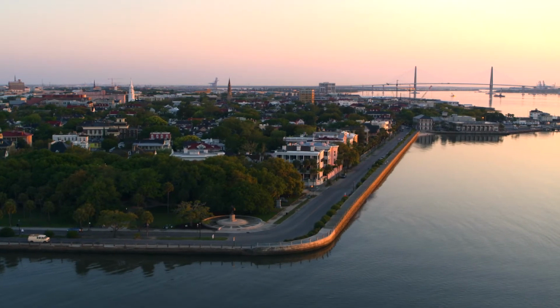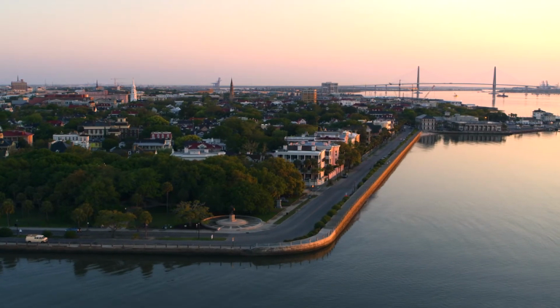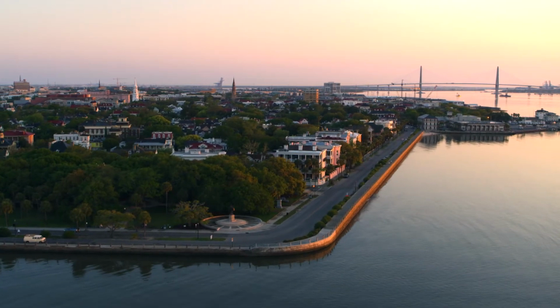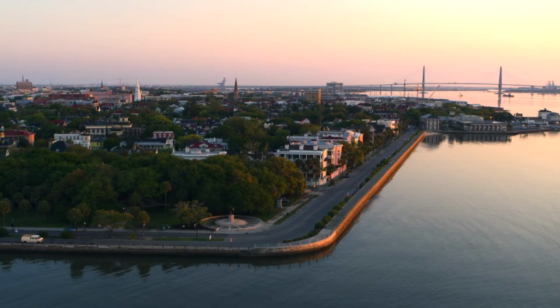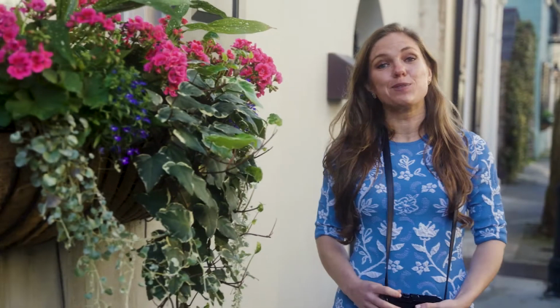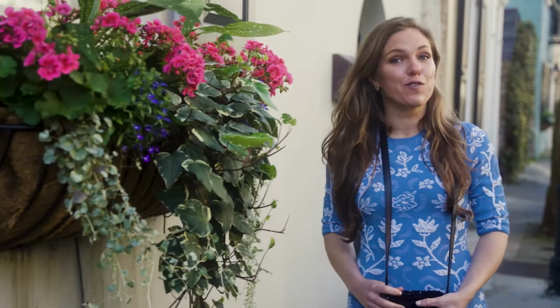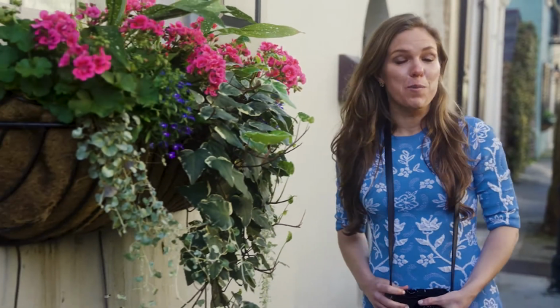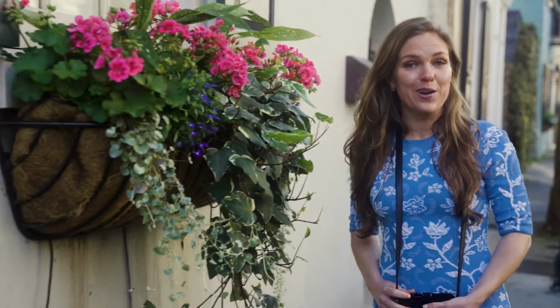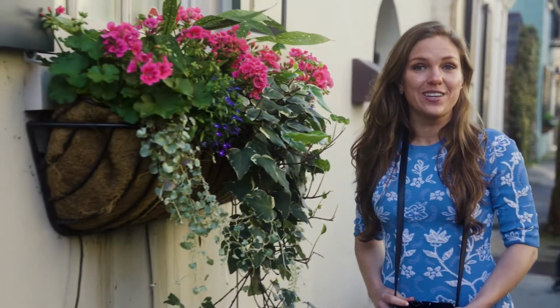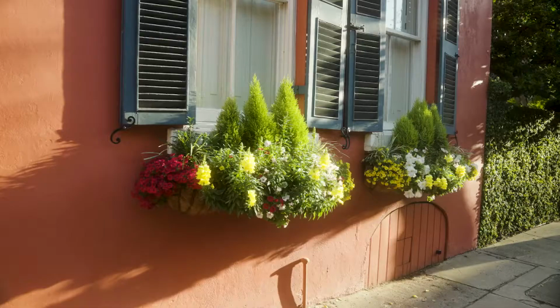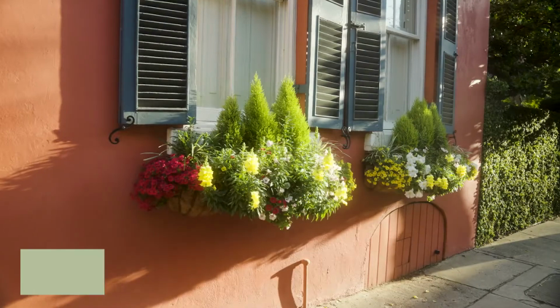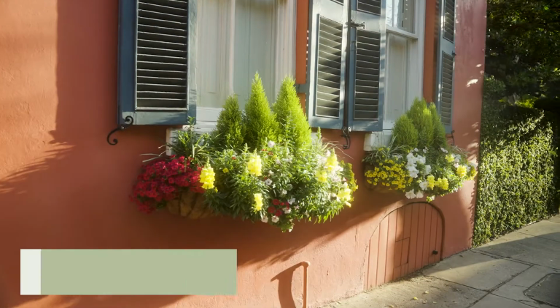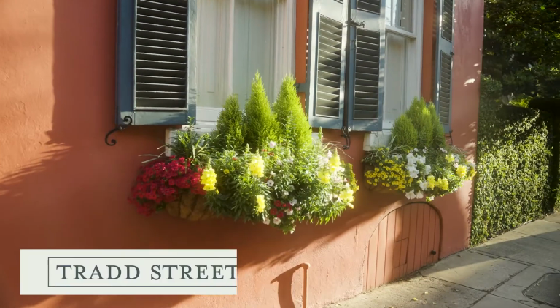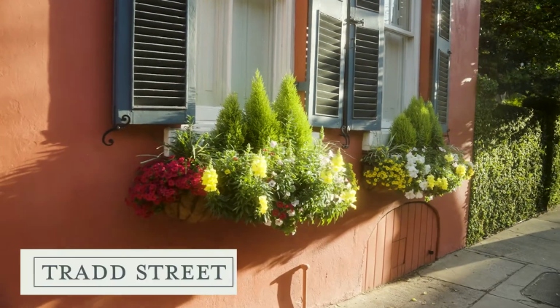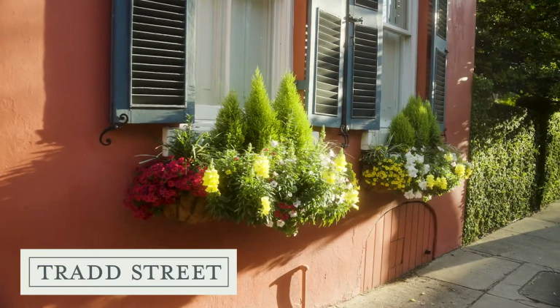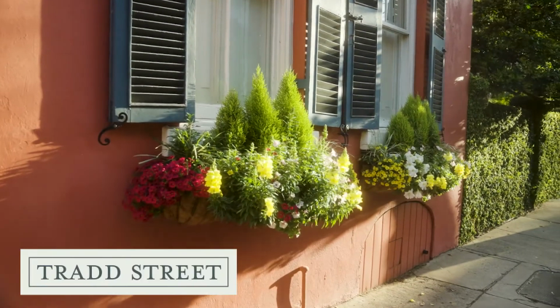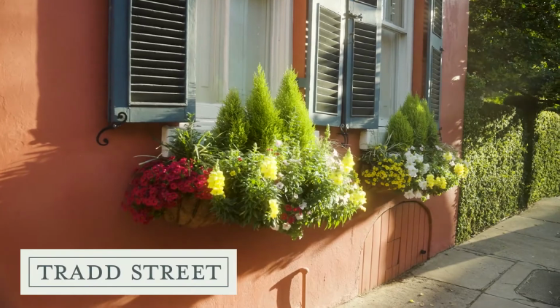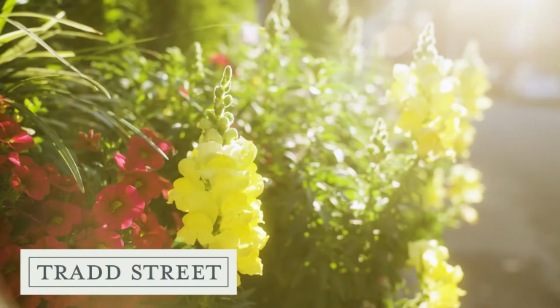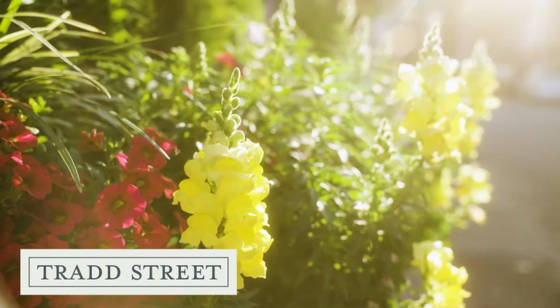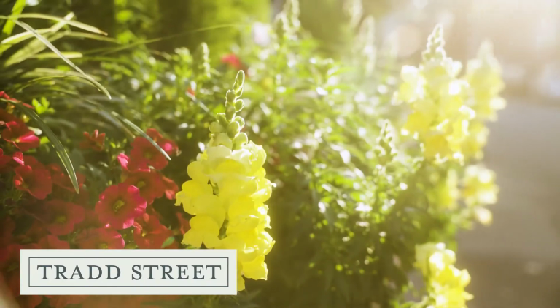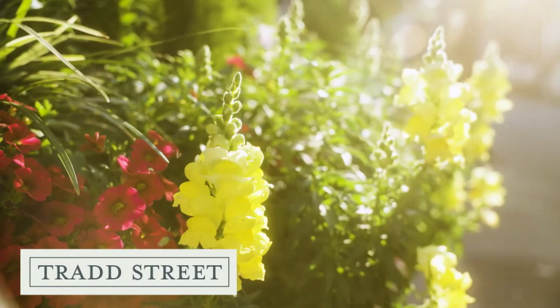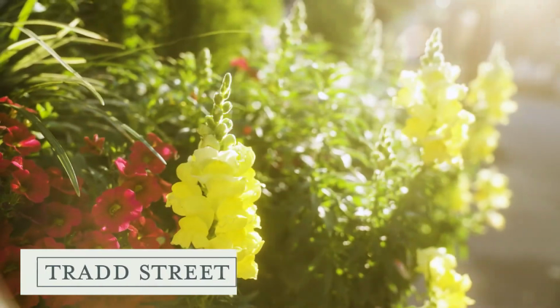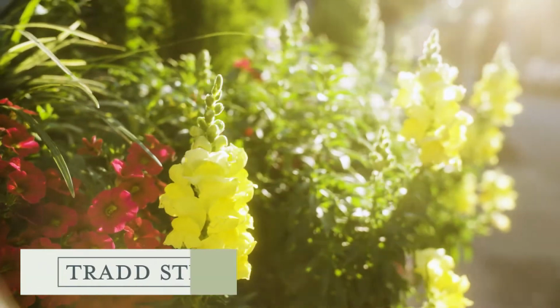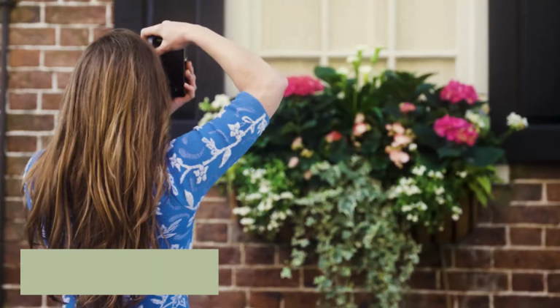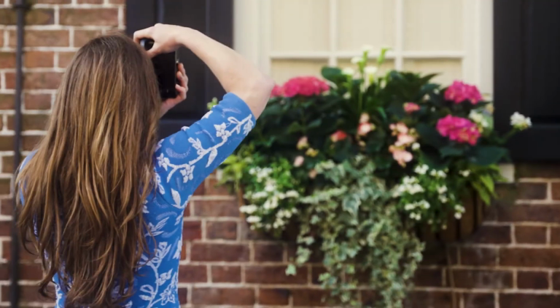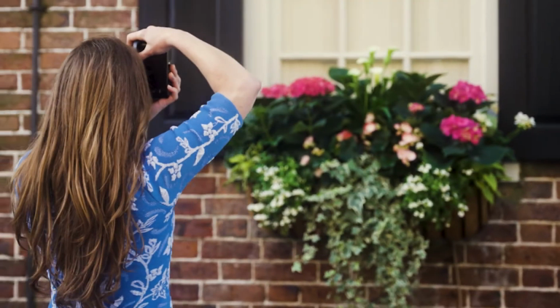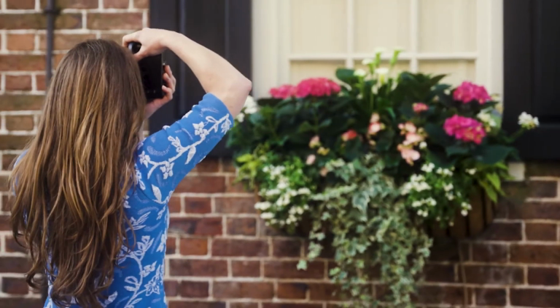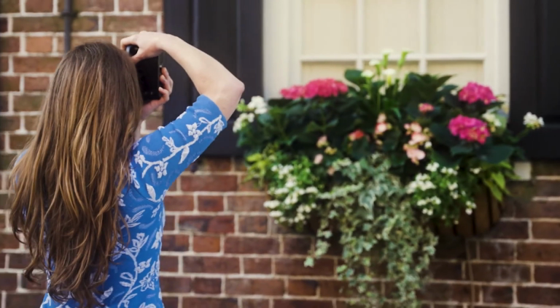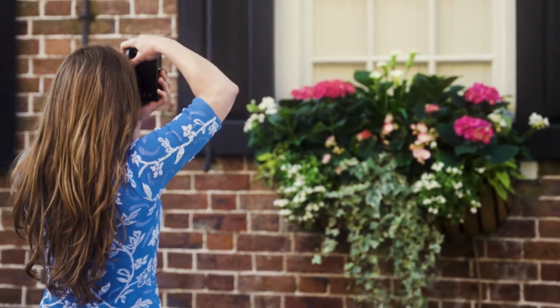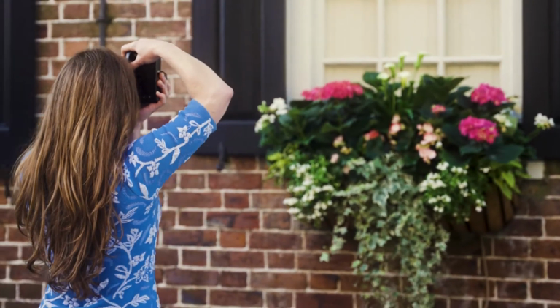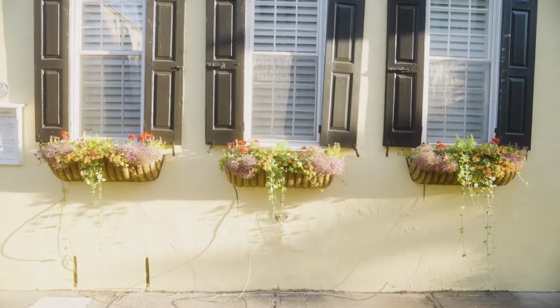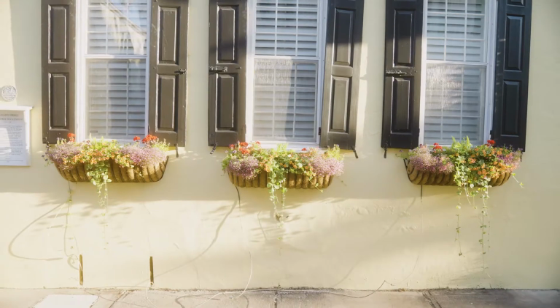Just a few steps over from the Battery is Trad Street. I personally love color and florals, and Trad Street offers a whole lot of that.